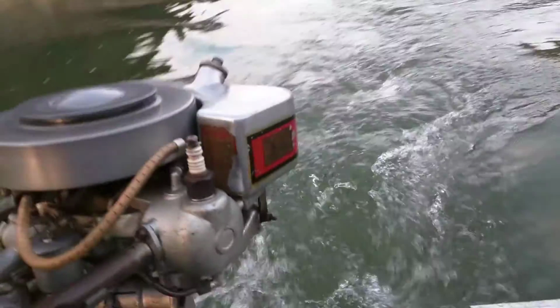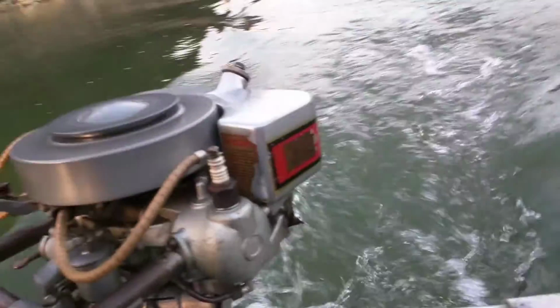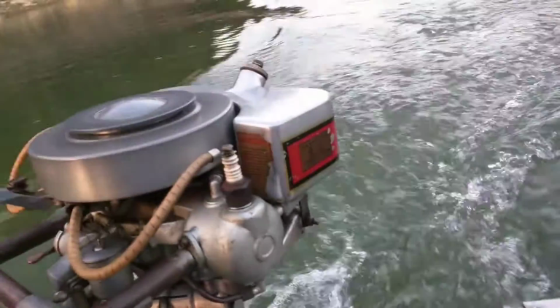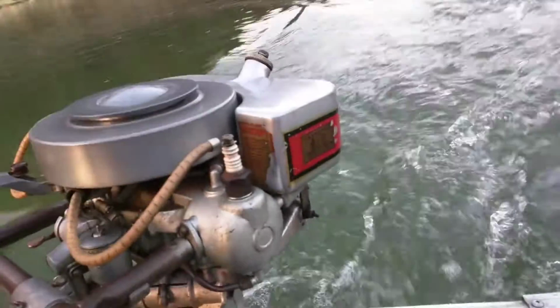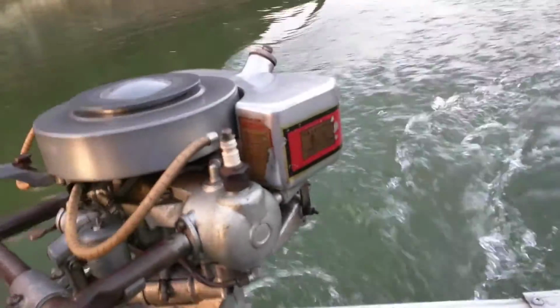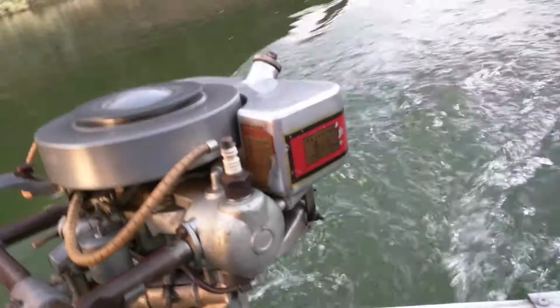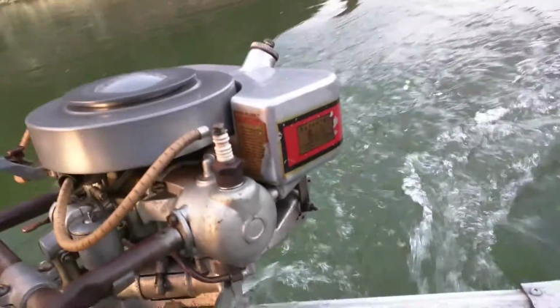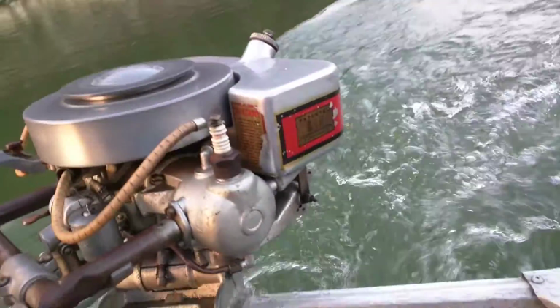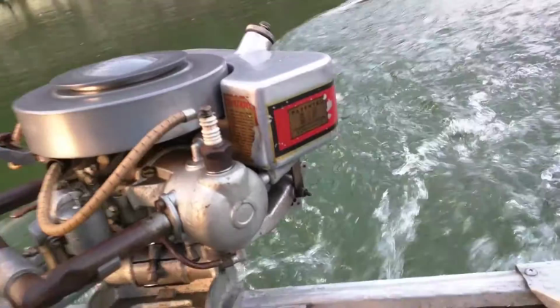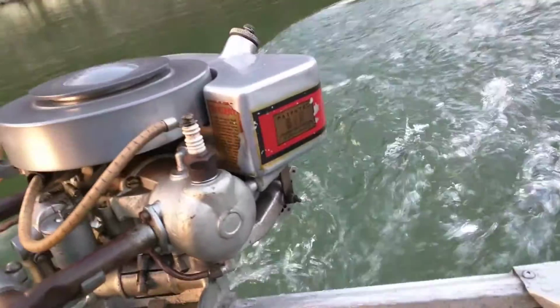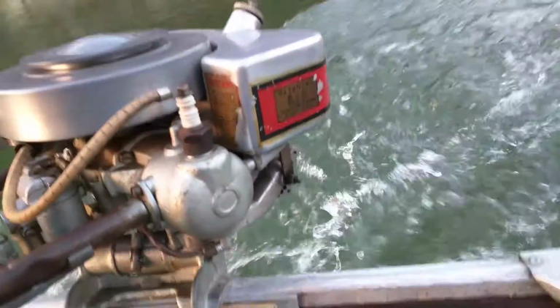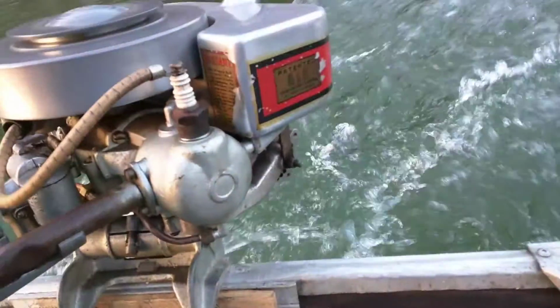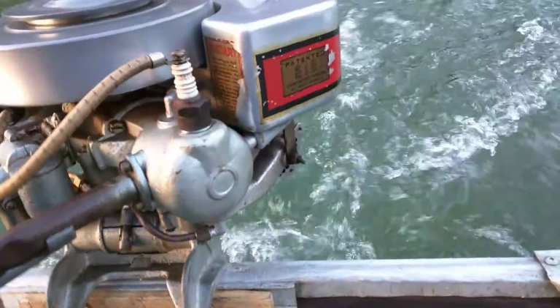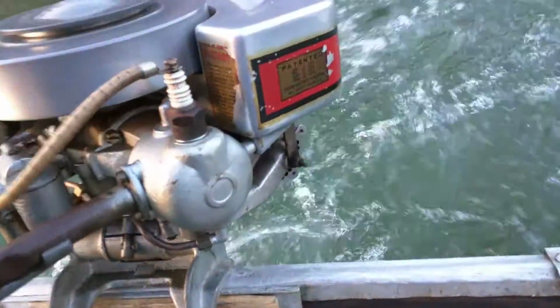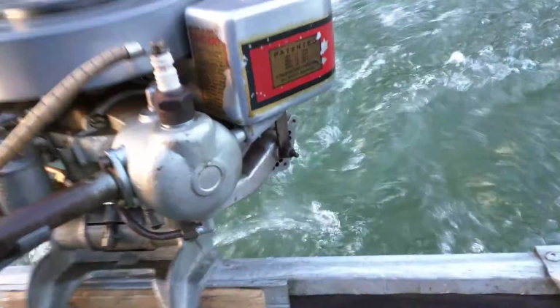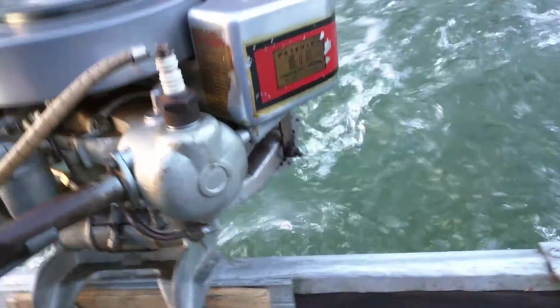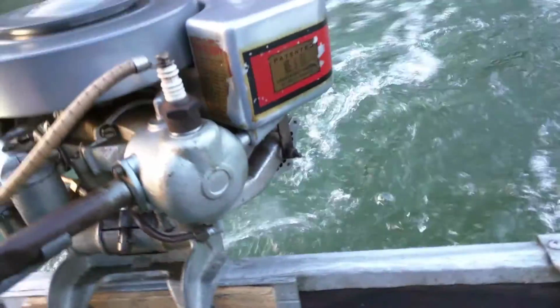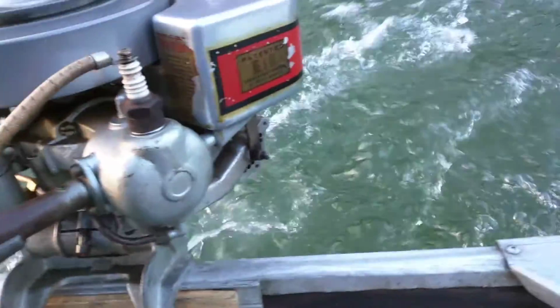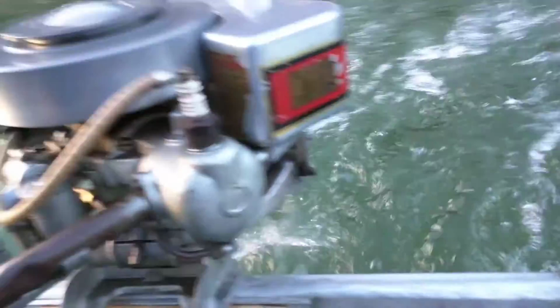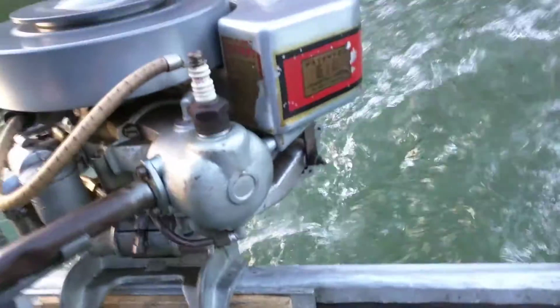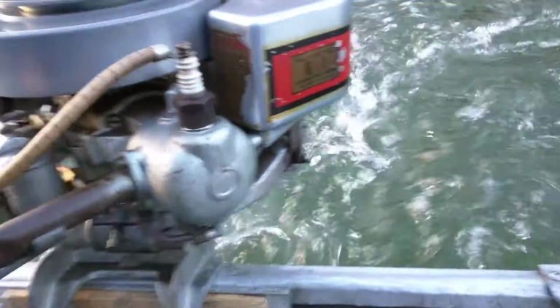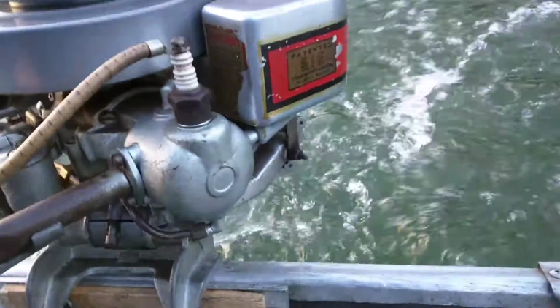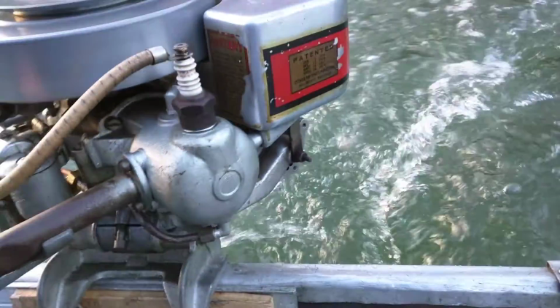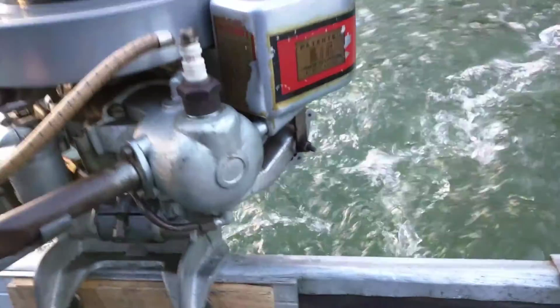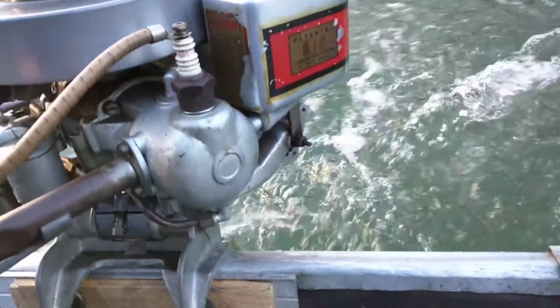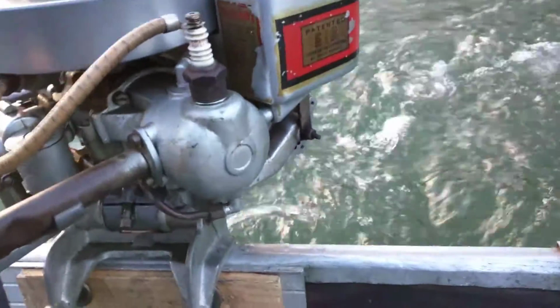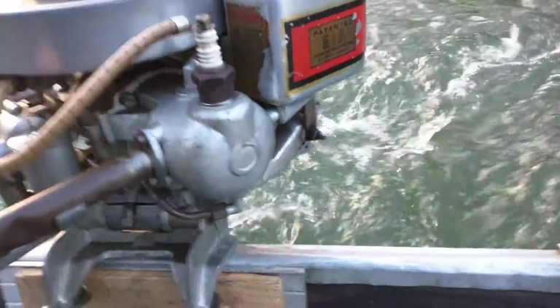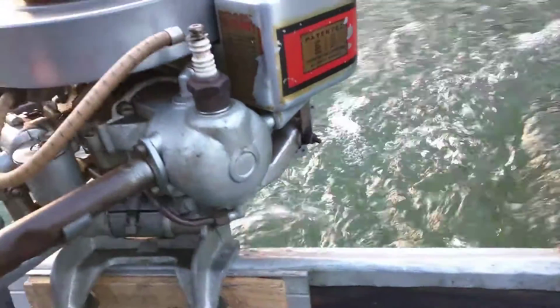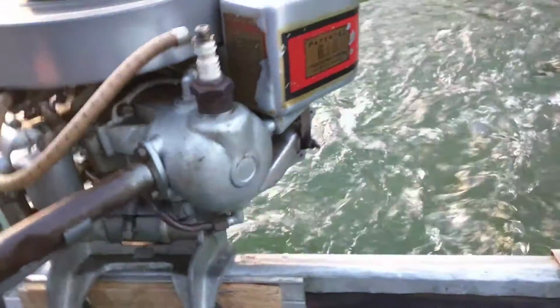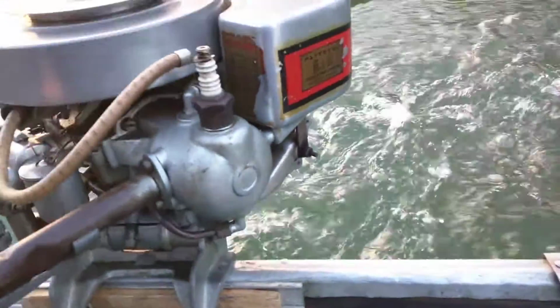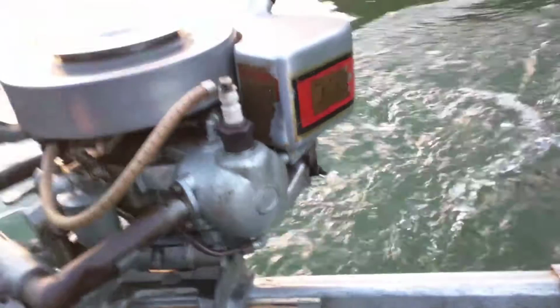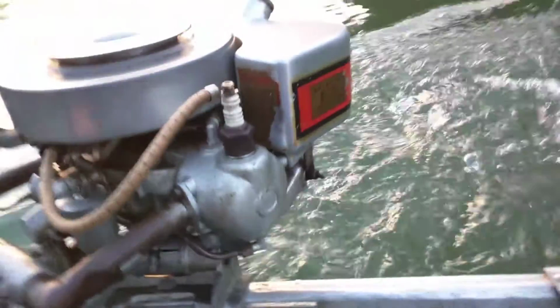You can't really tell, but it is pumping water out there. You can see the little stream coming out right there. It's pumping water.